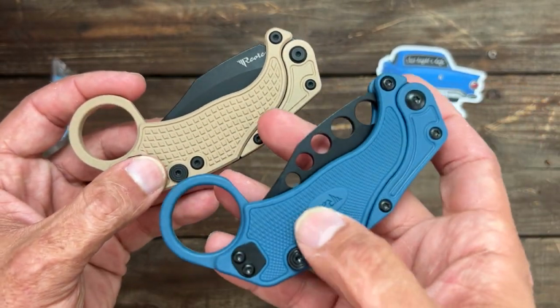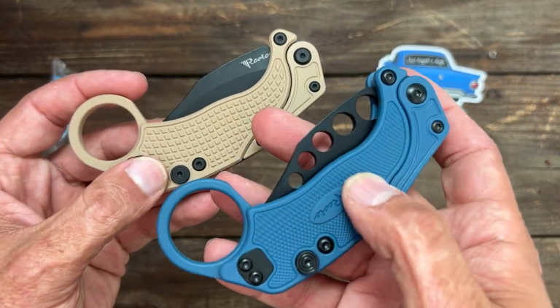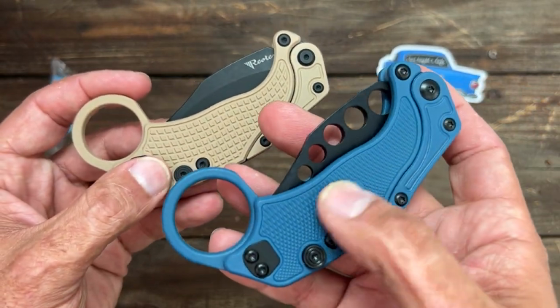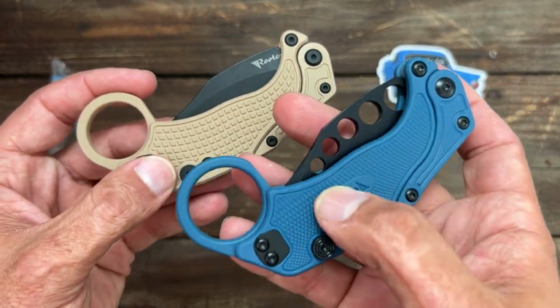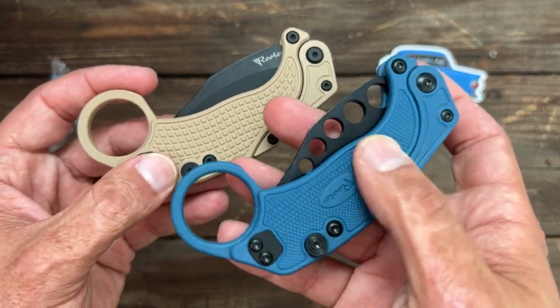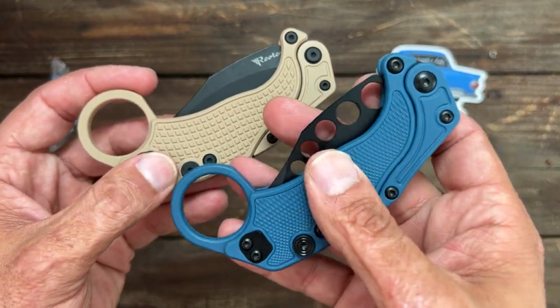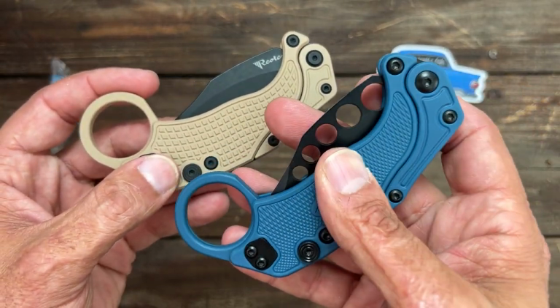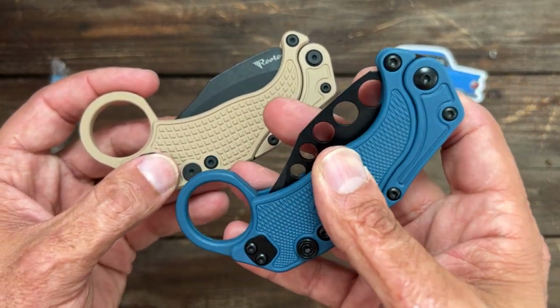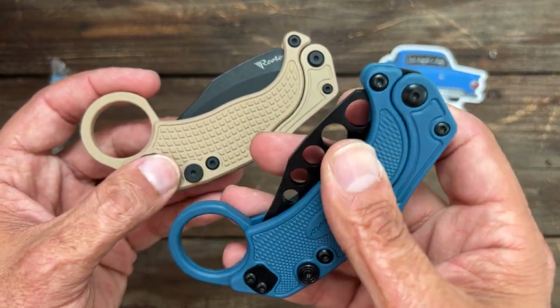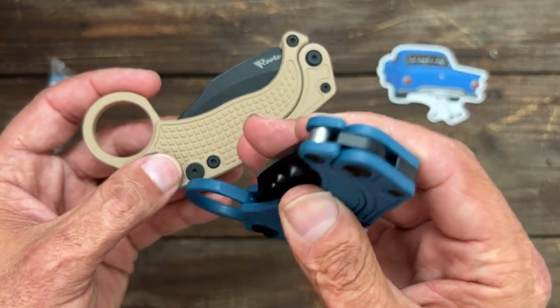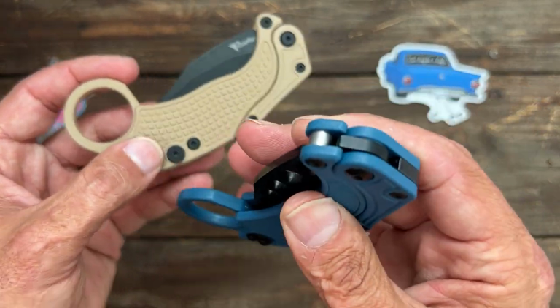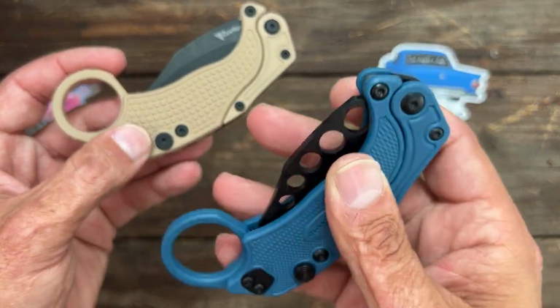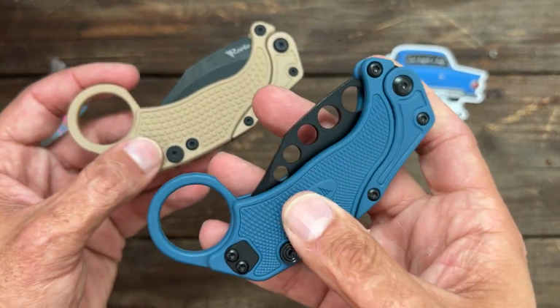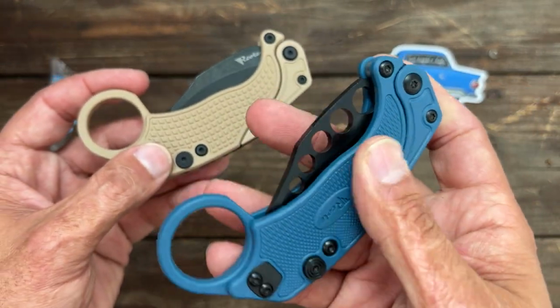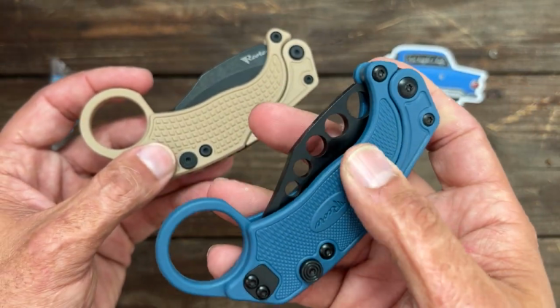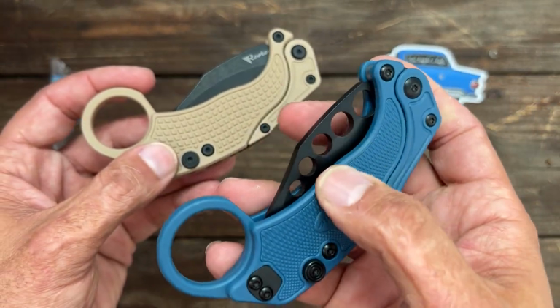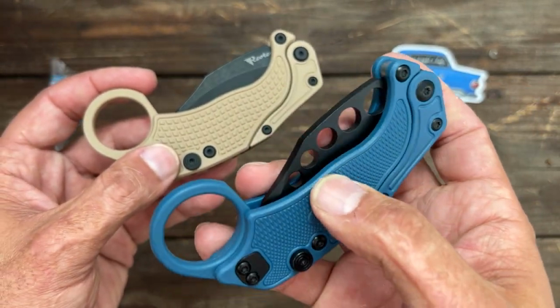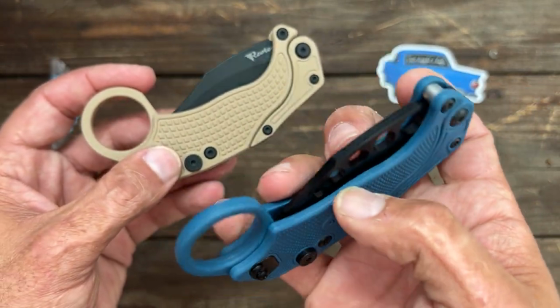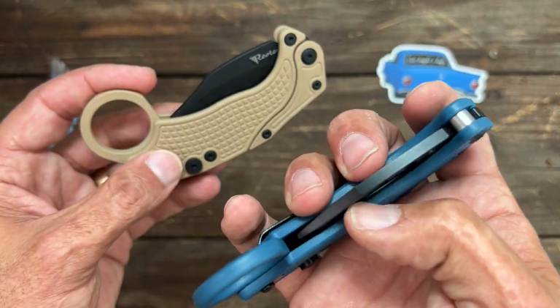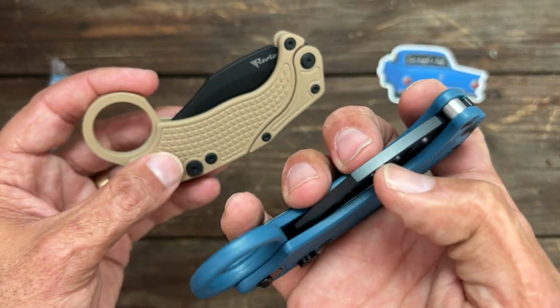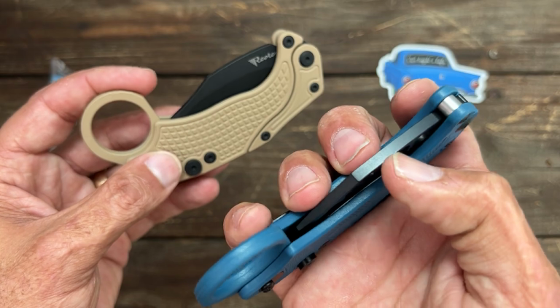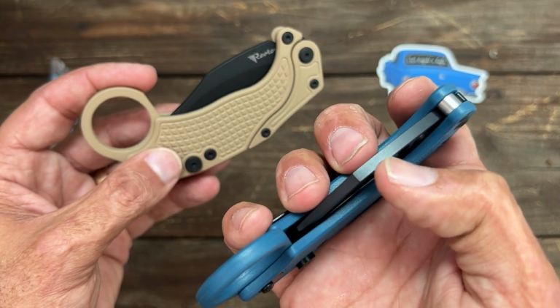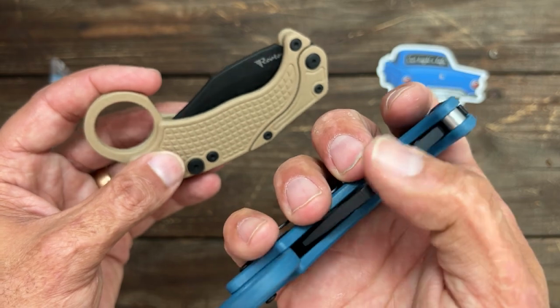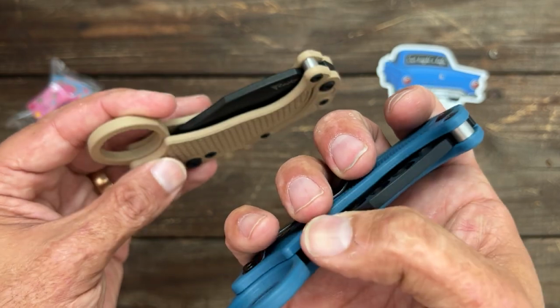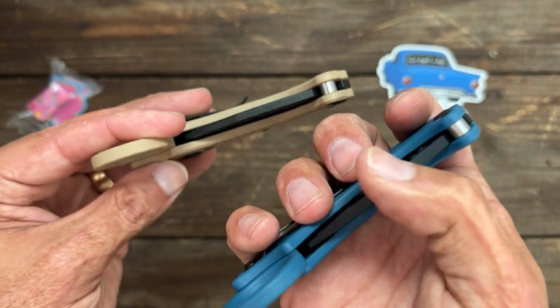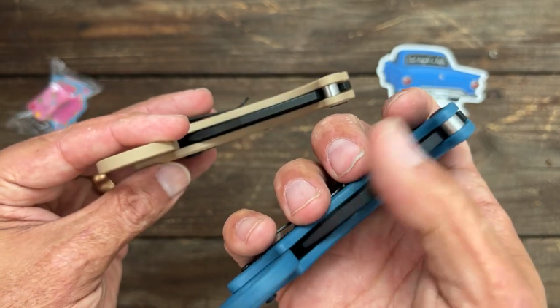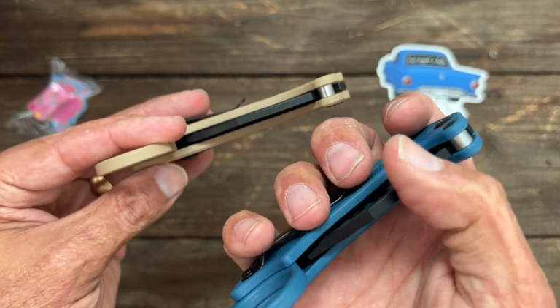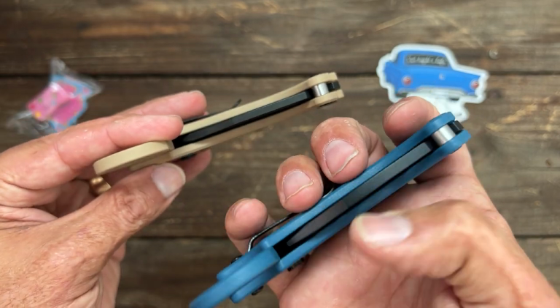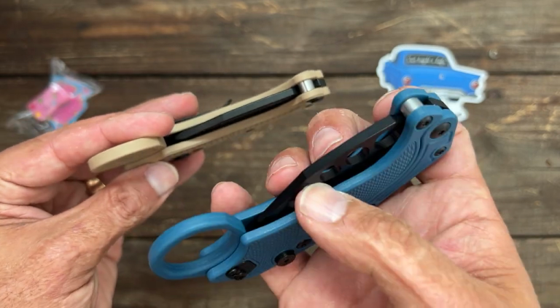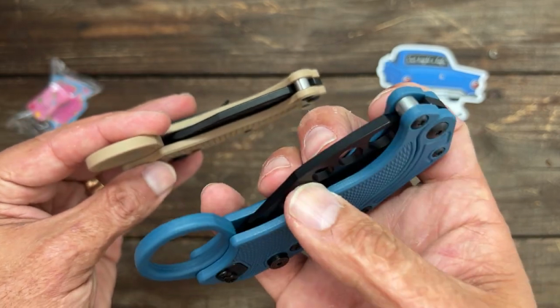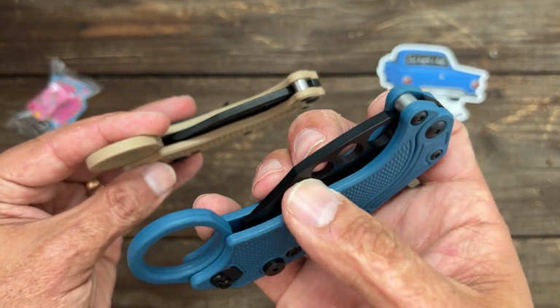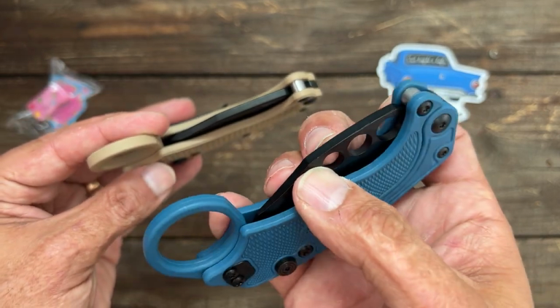This one has a little bit more heft to it. This one is FRN scales, and I don't know what the blade steel is.